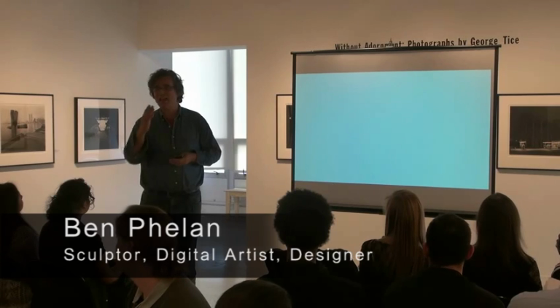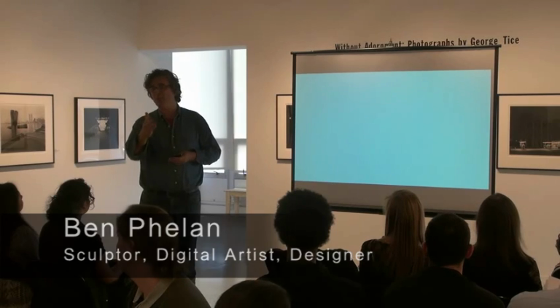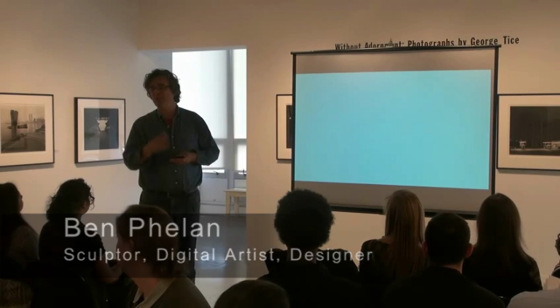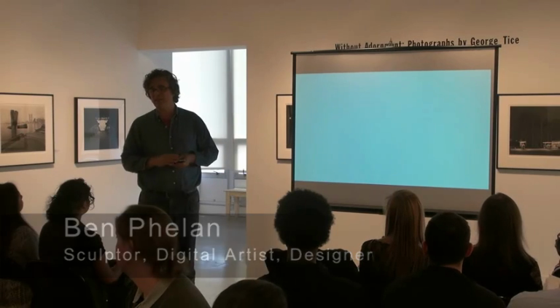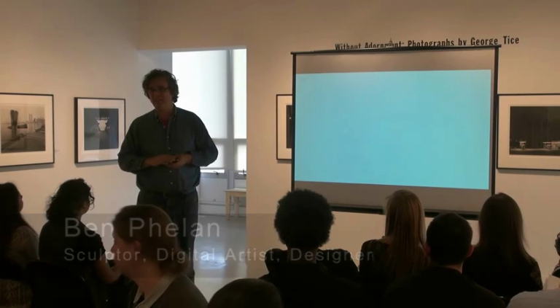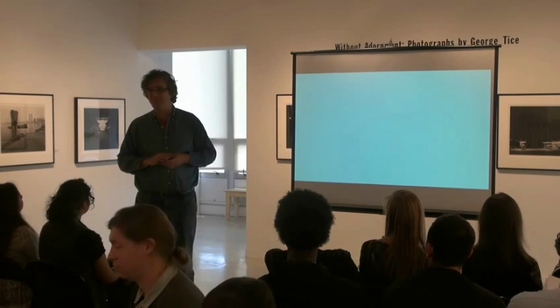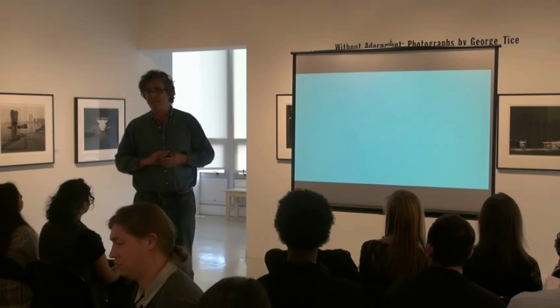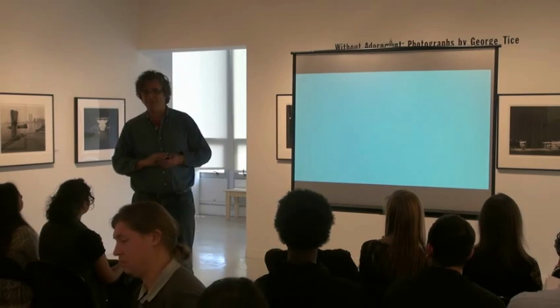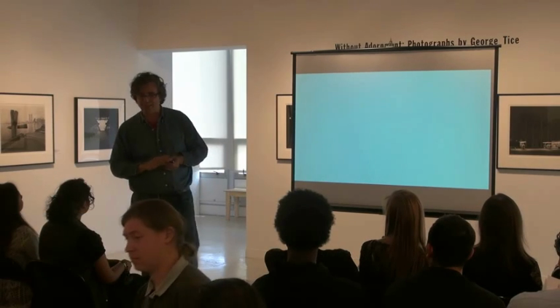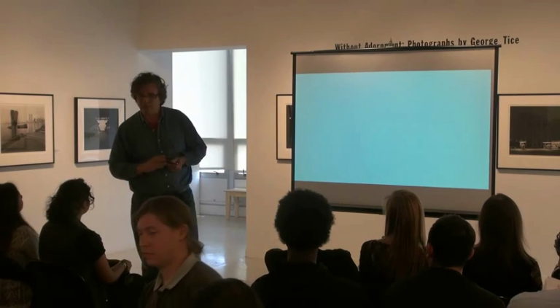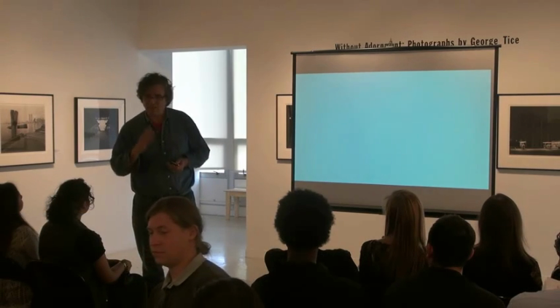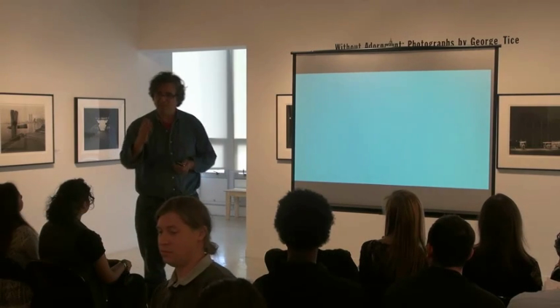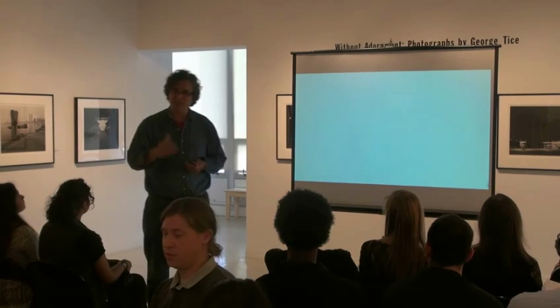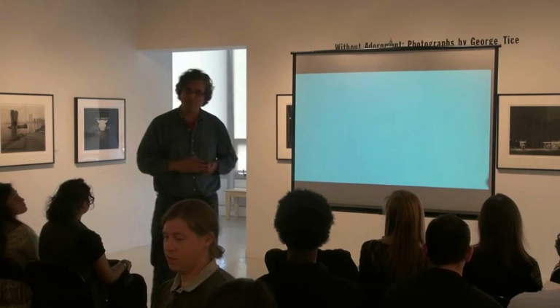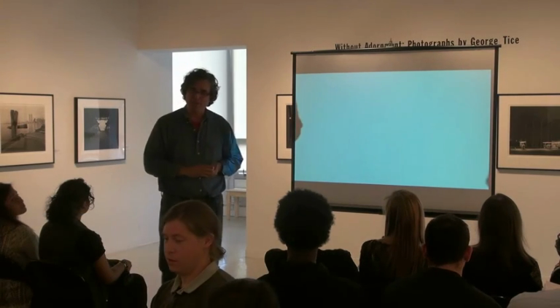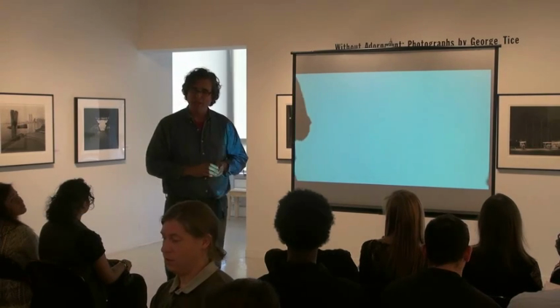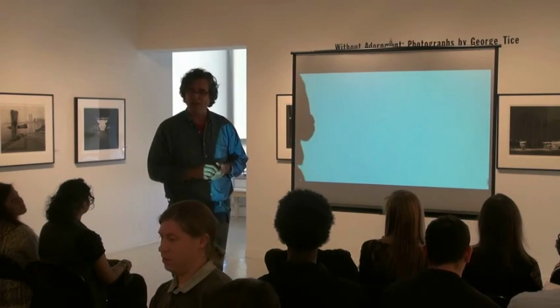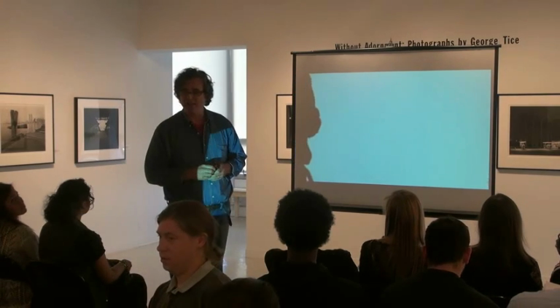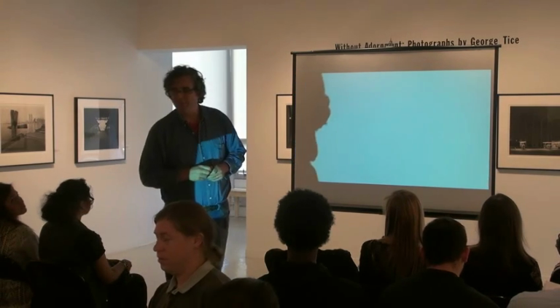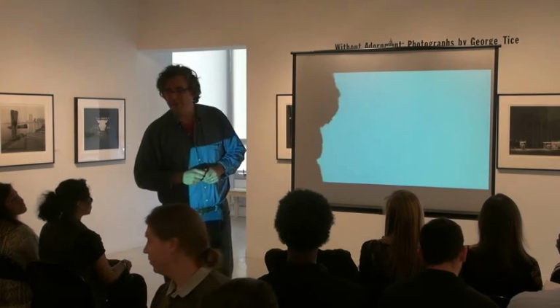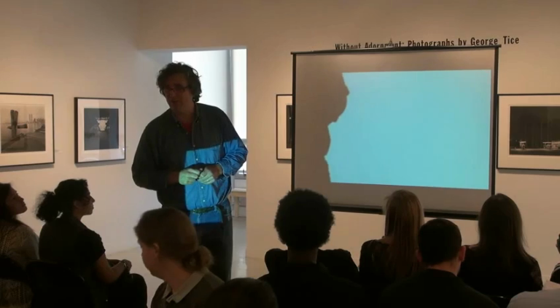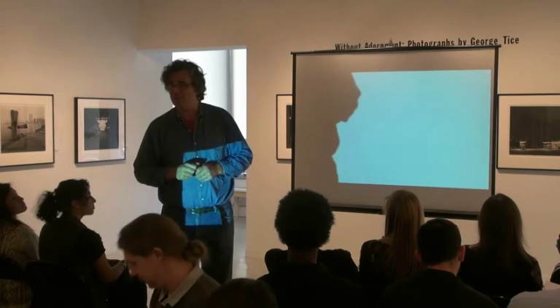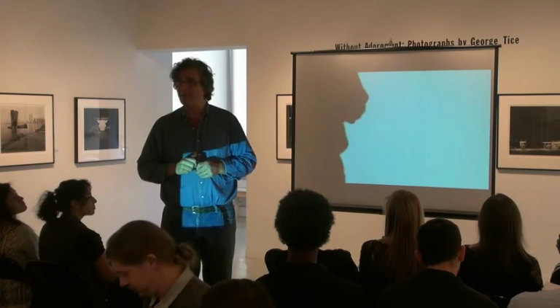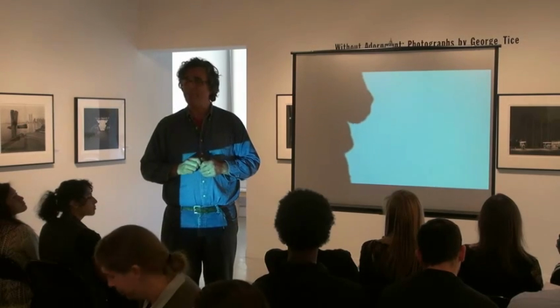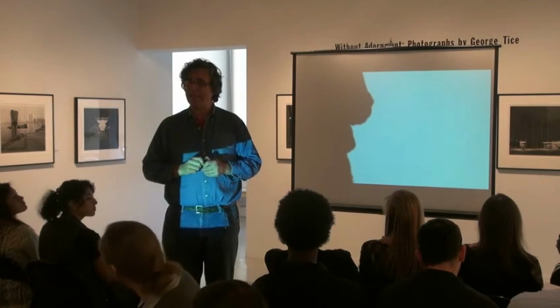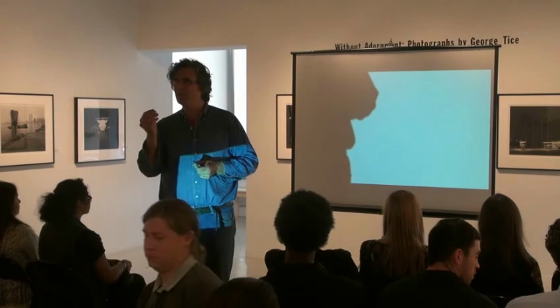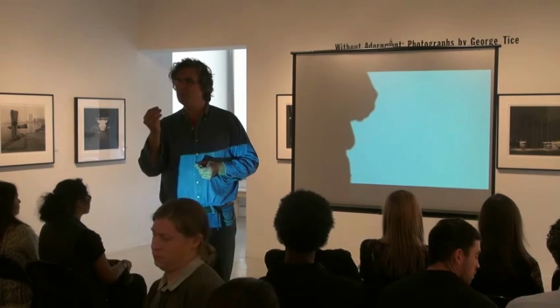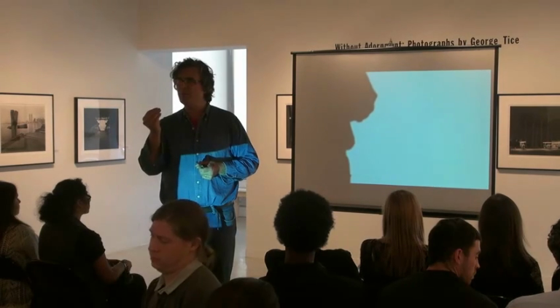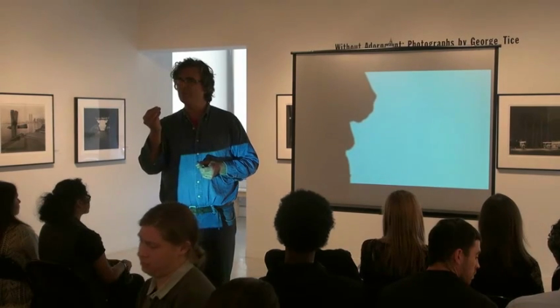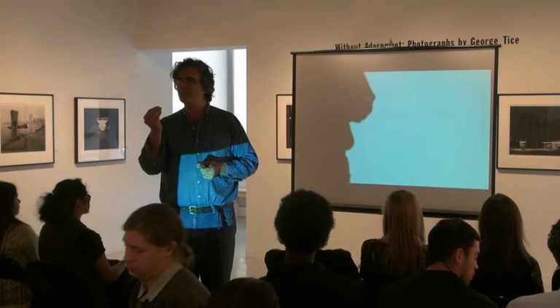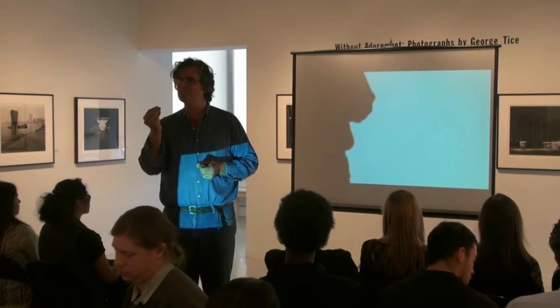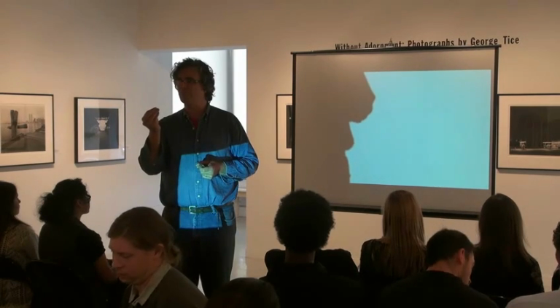Today we're really lucky to have Ben Phelan, and I want to give a little bit of an introduction about Ben, because he represented something.